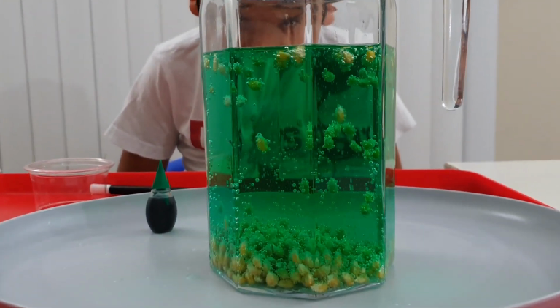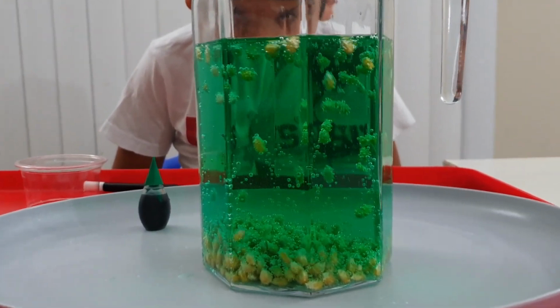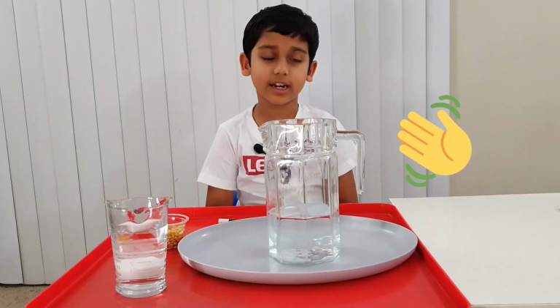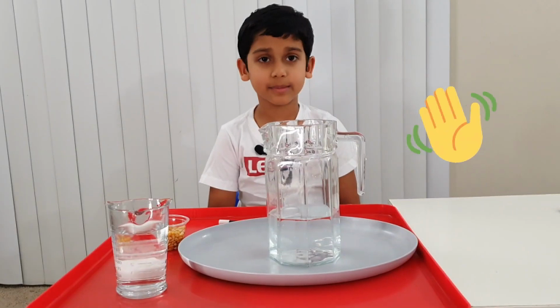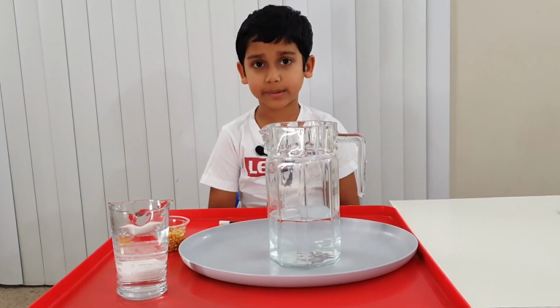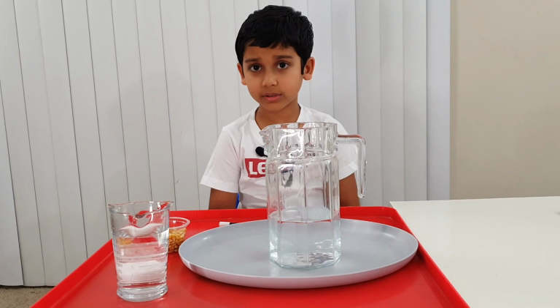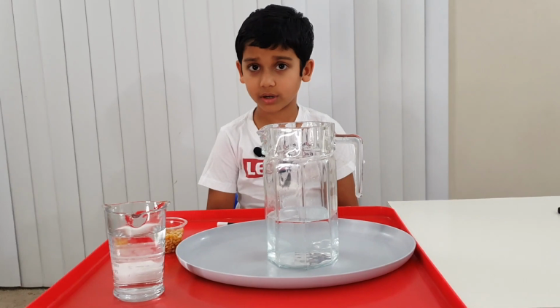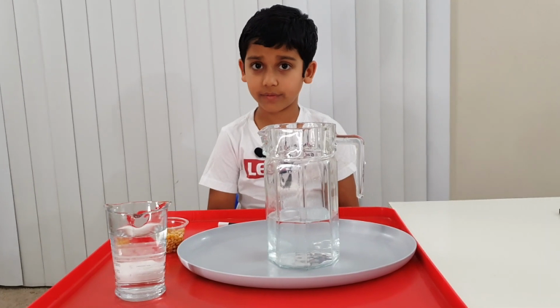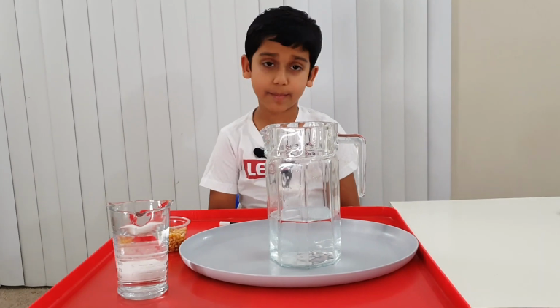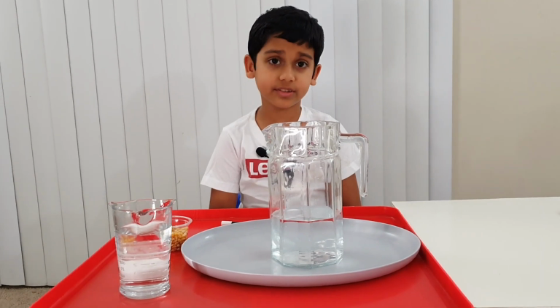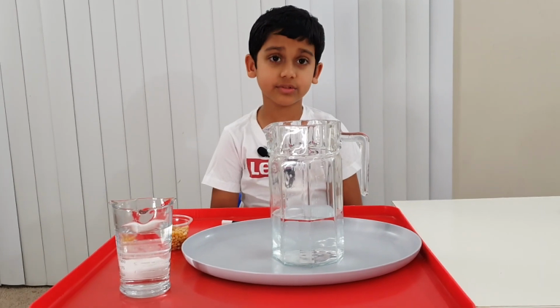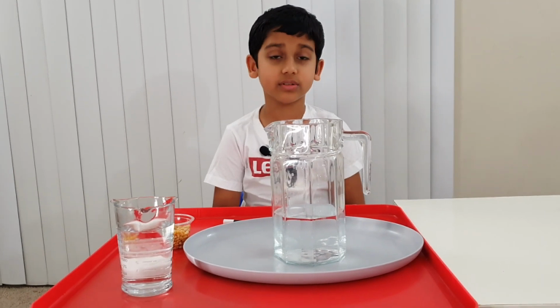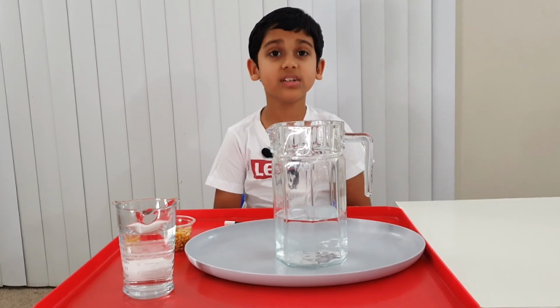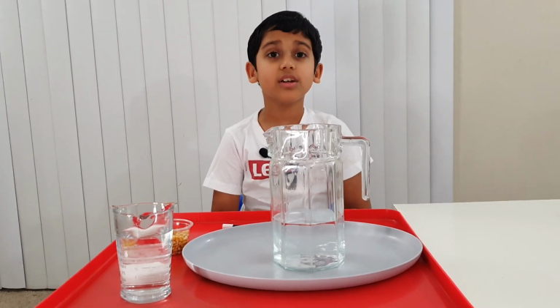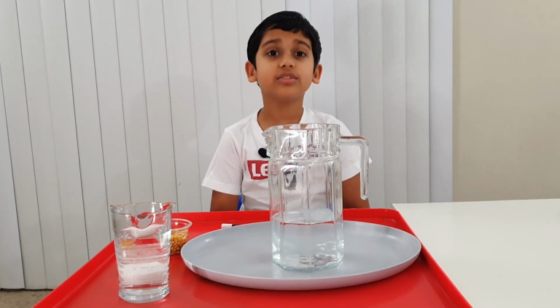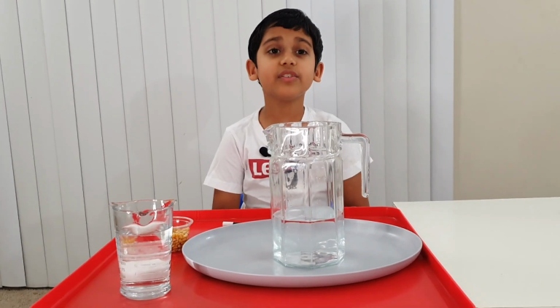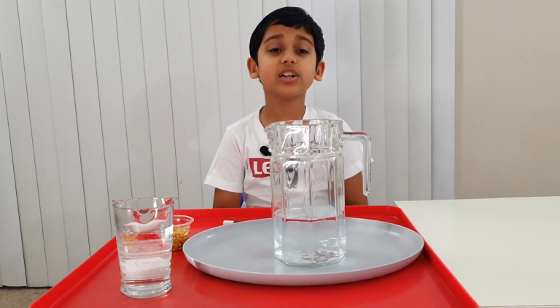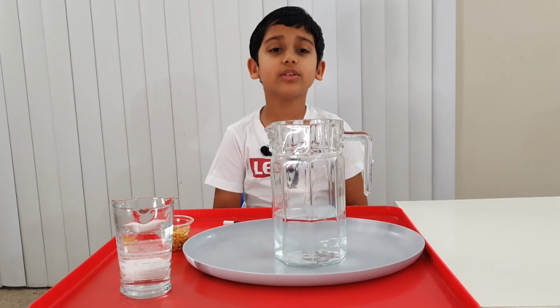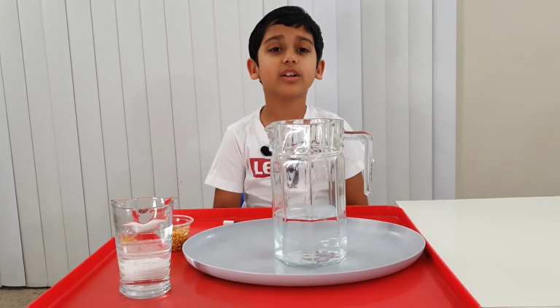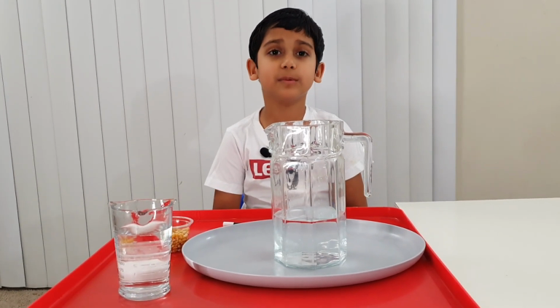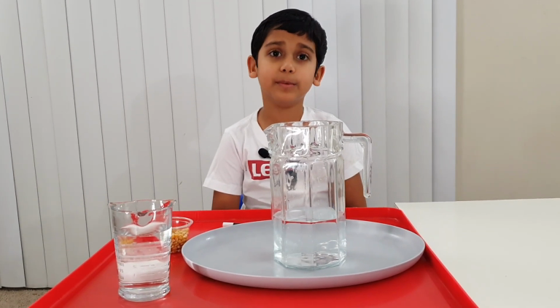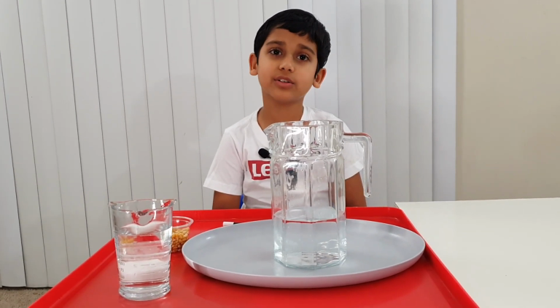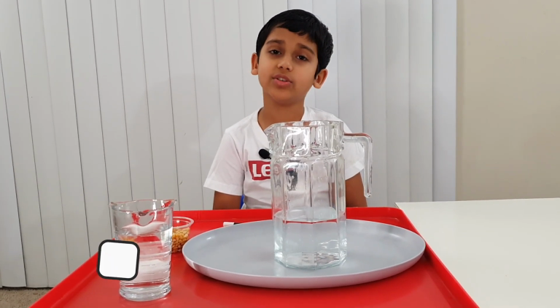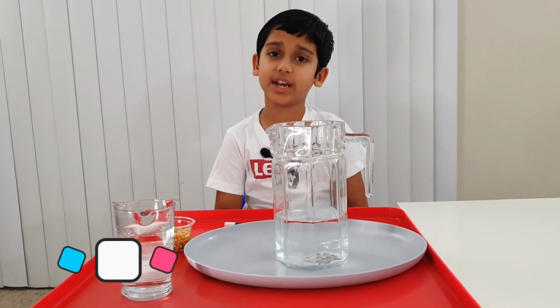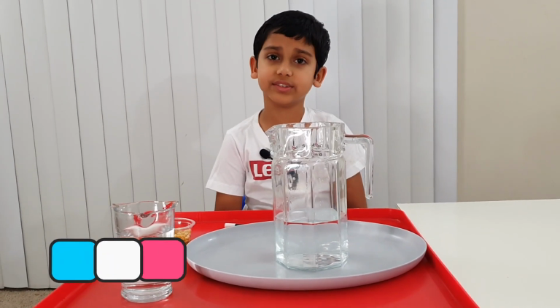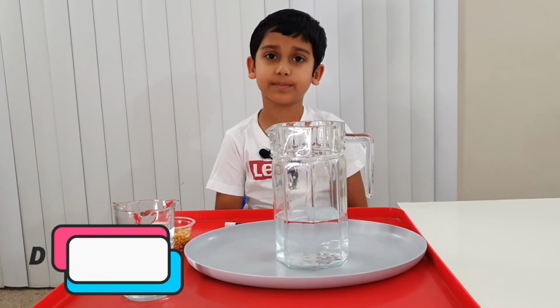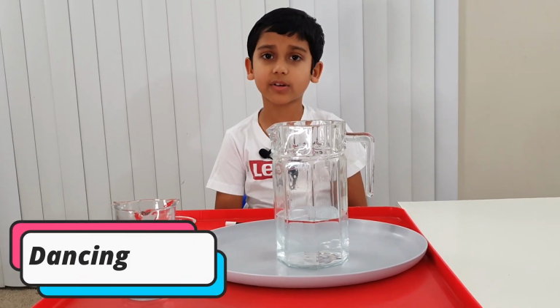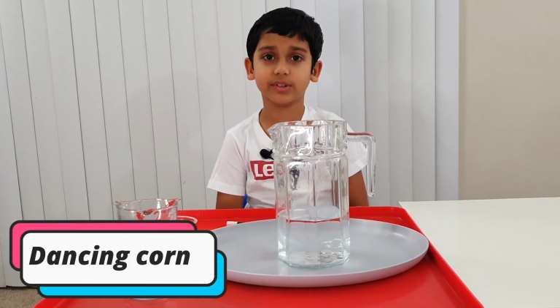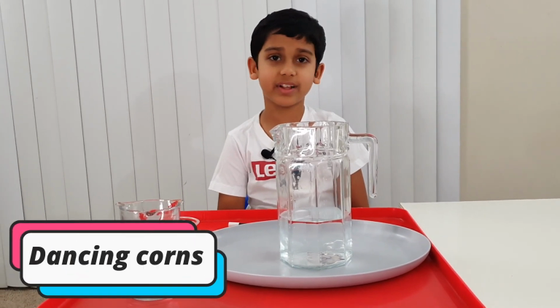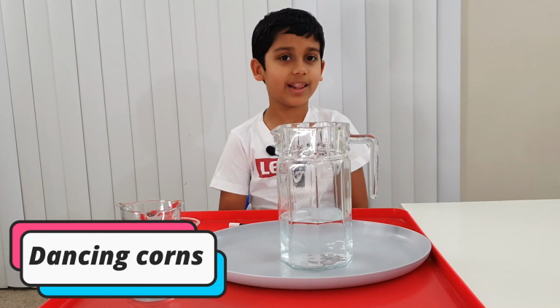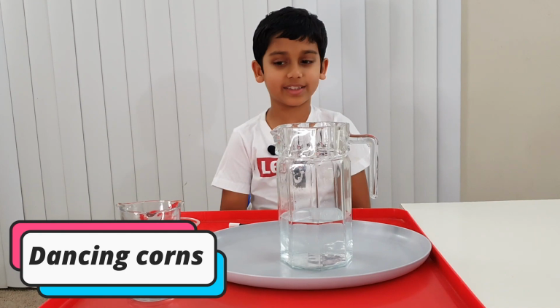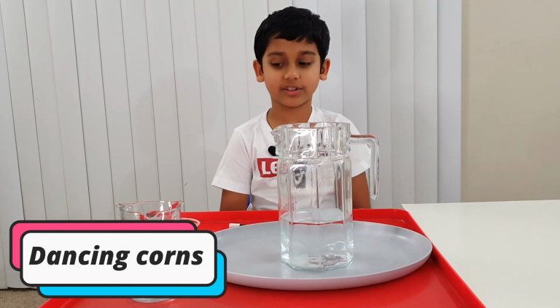Hi, my name is Arnav and I'm 8 years old. Today we're going to do an experiment called dancing popcorn. Let's start.